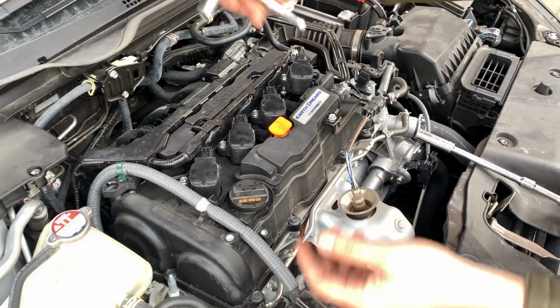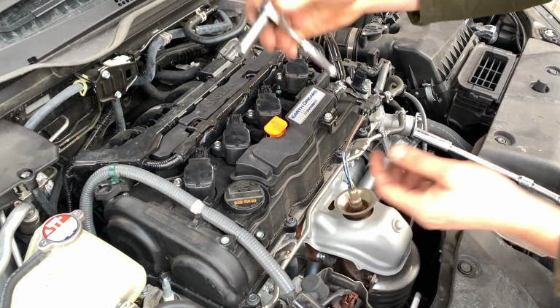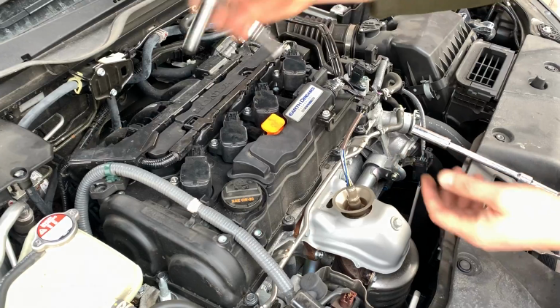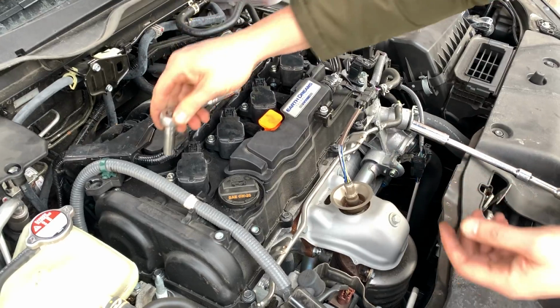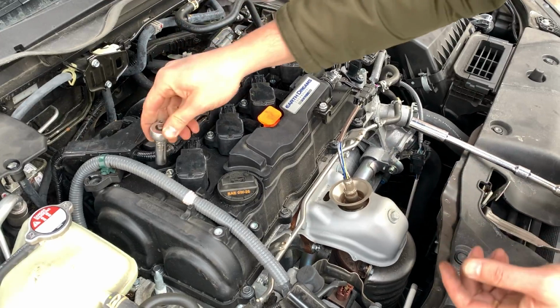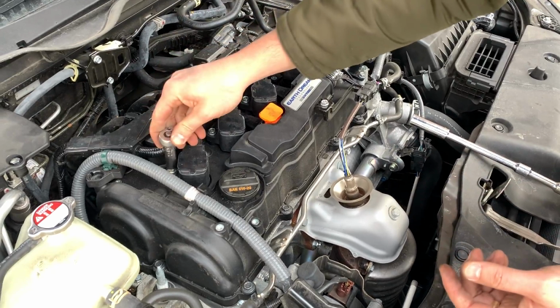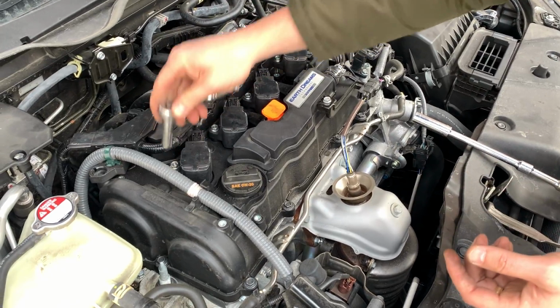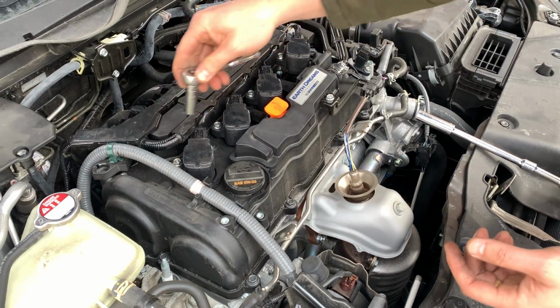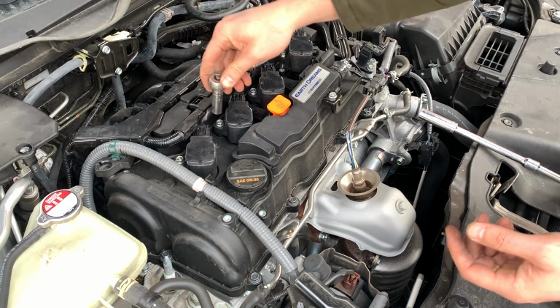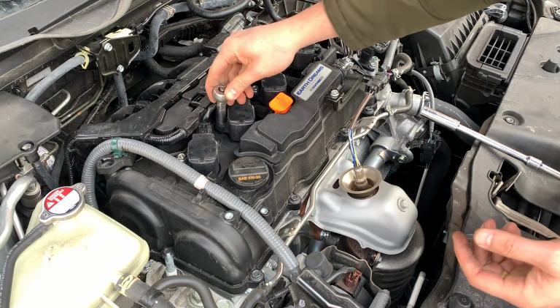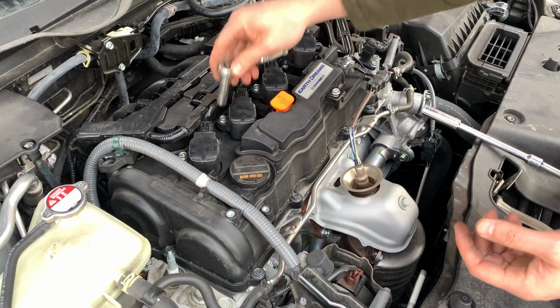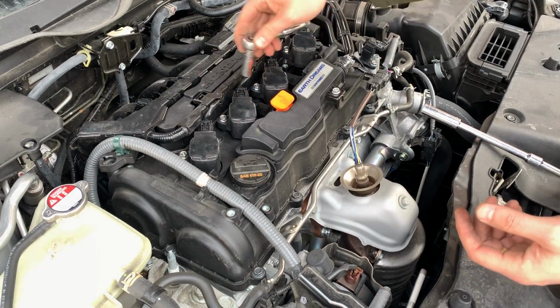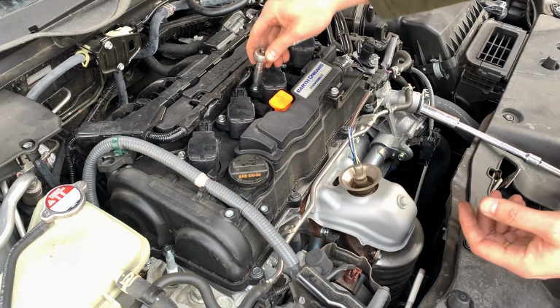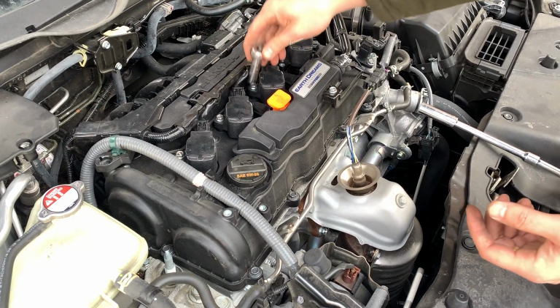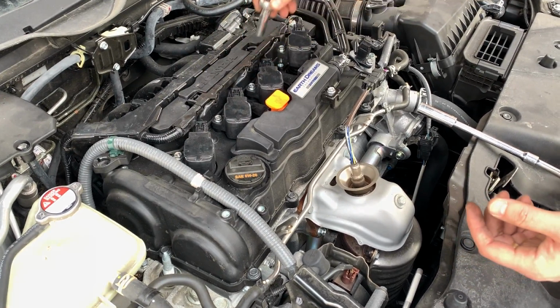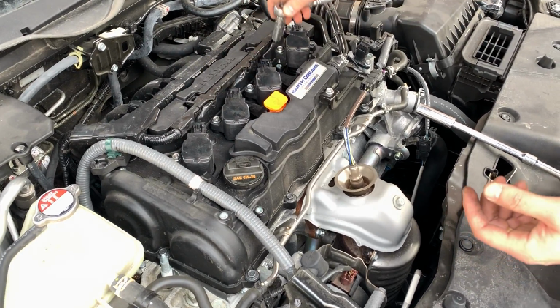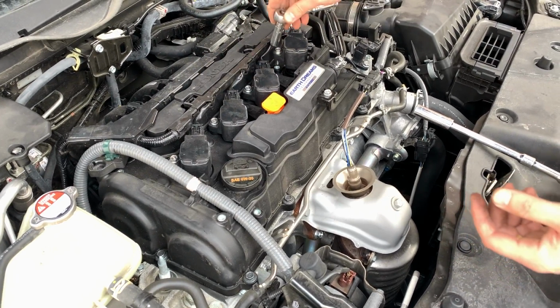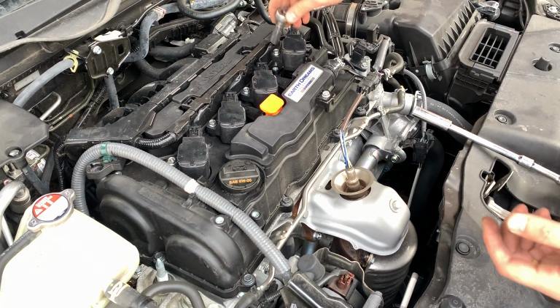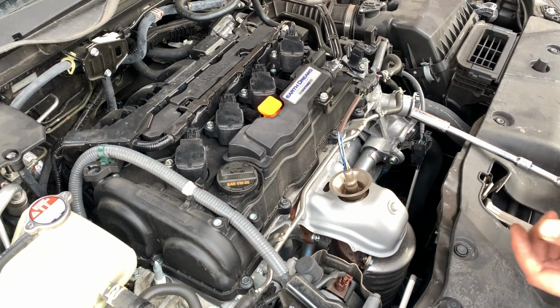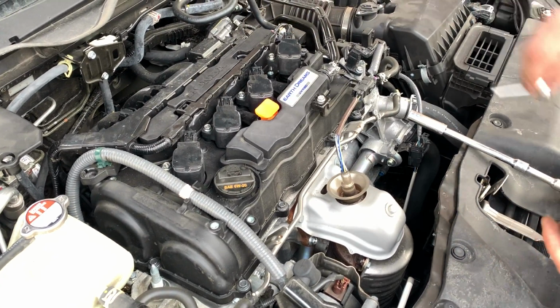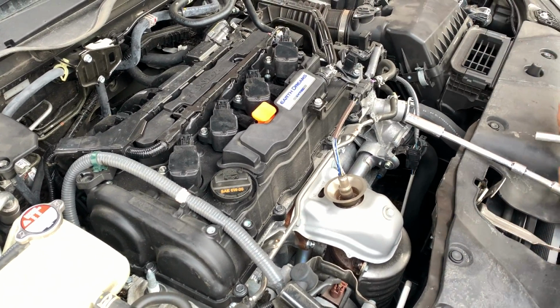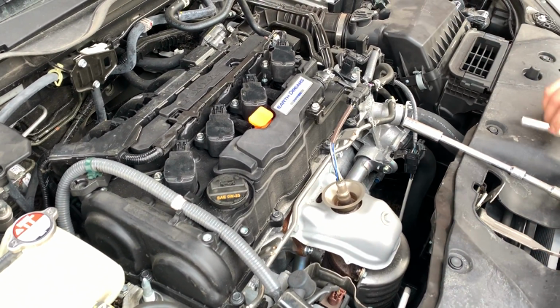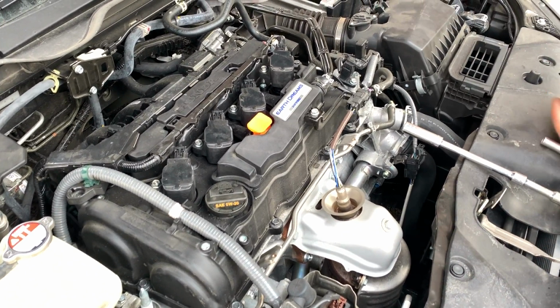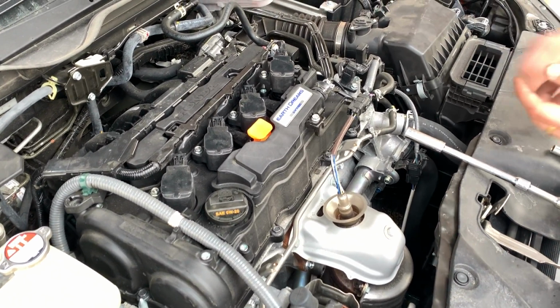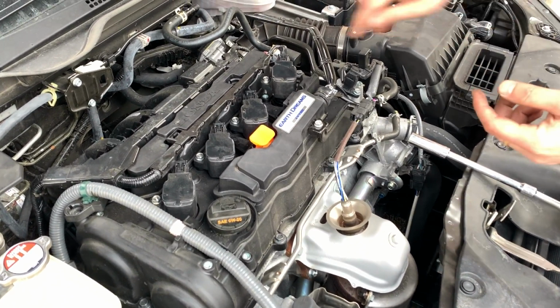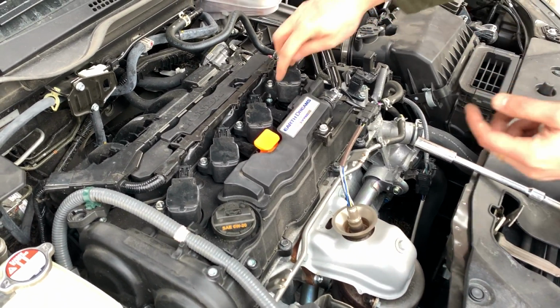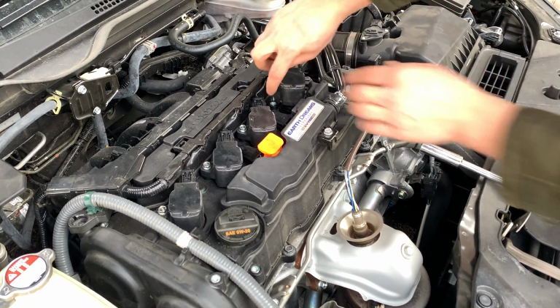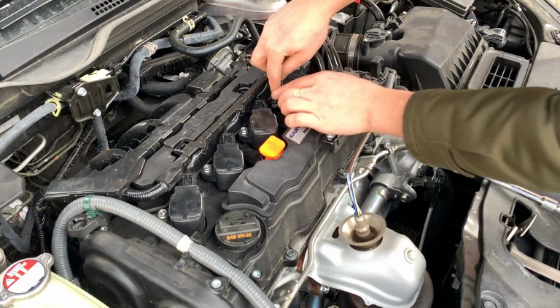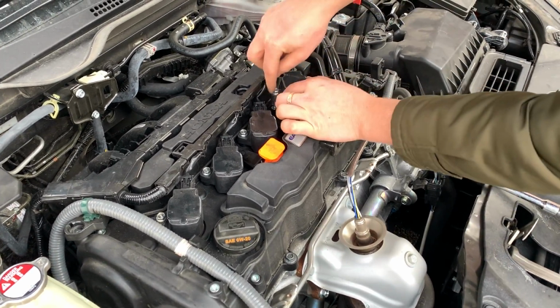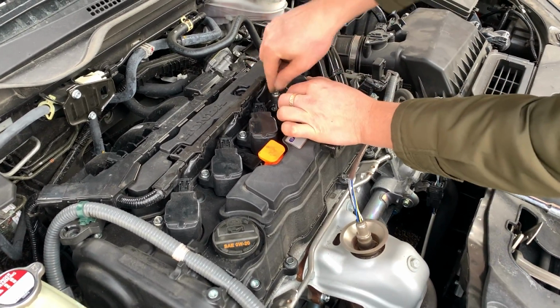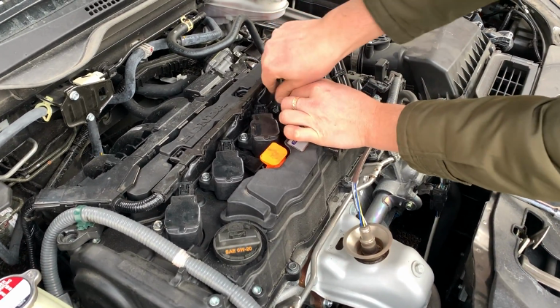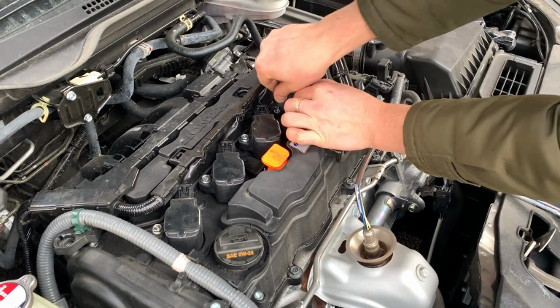Now, four more bolts on your ignition coils. Remove those bolts.